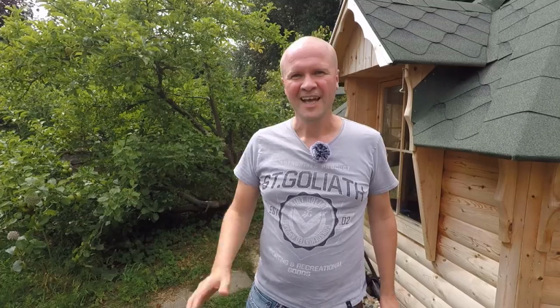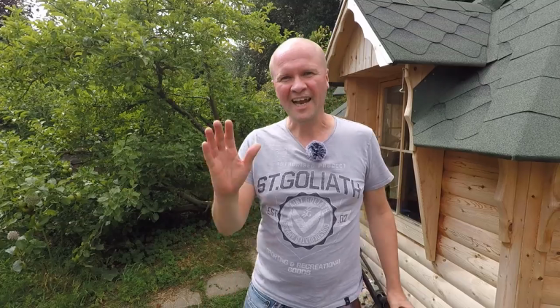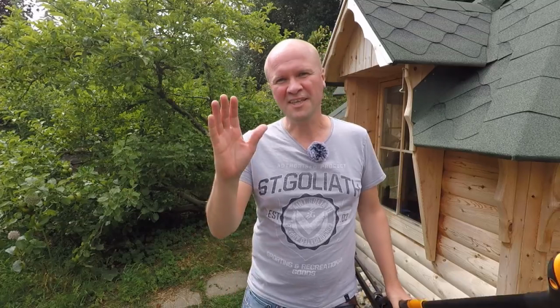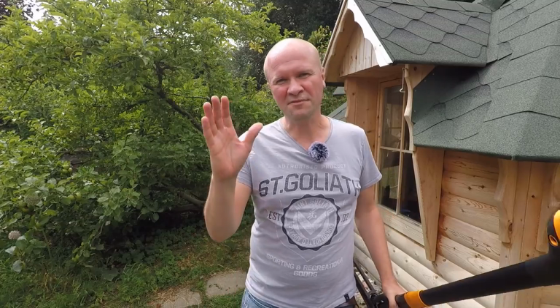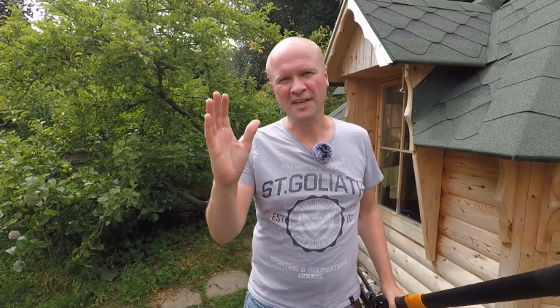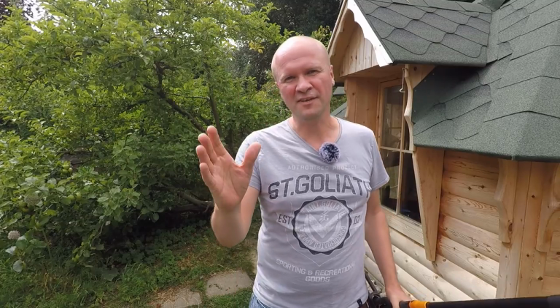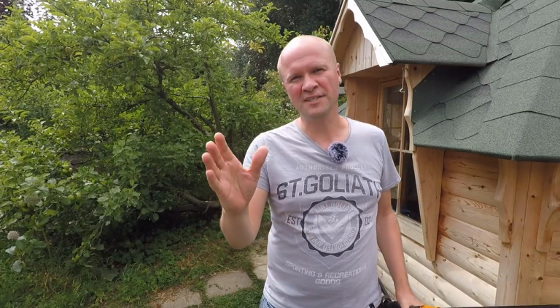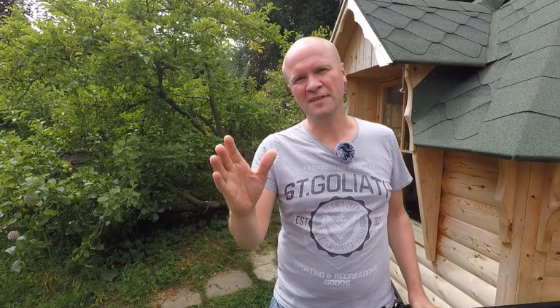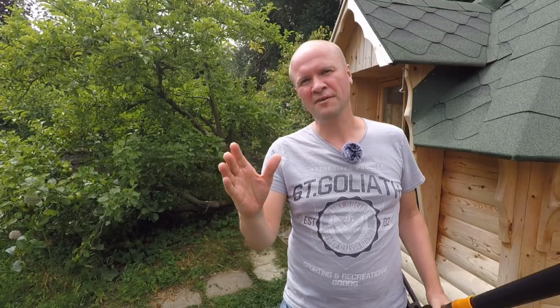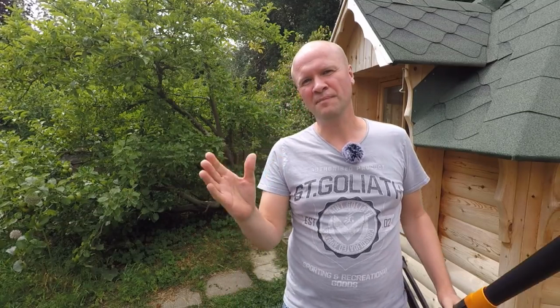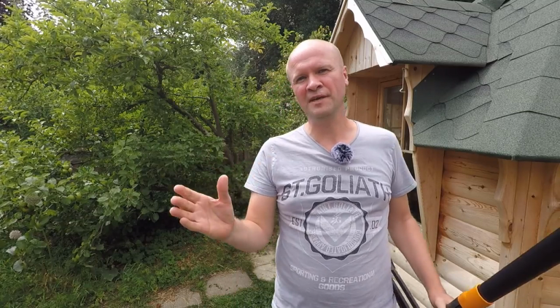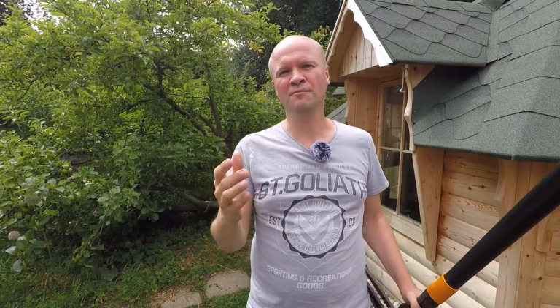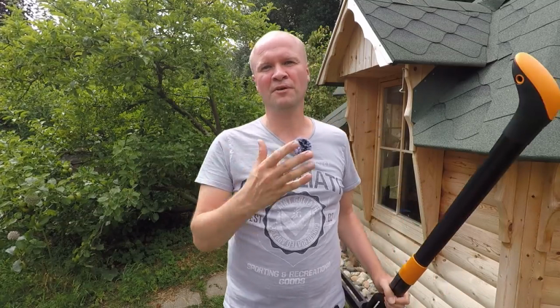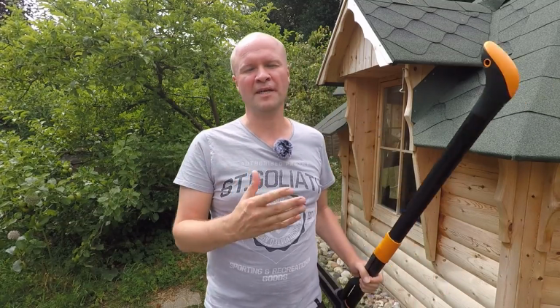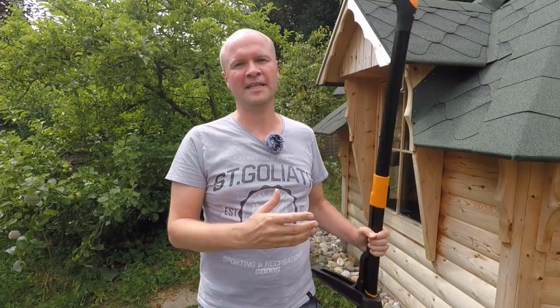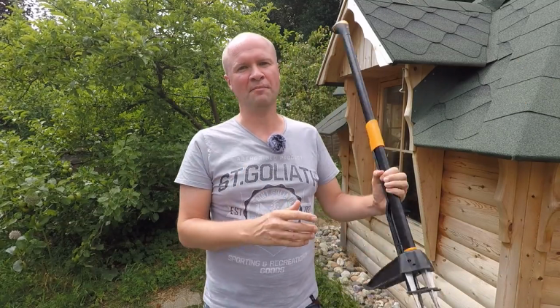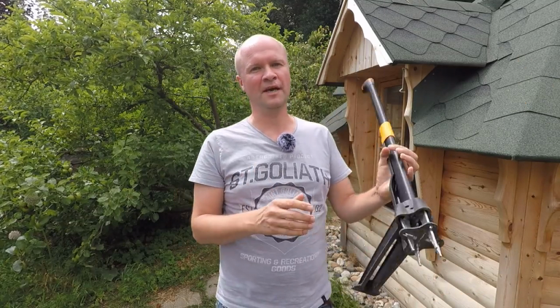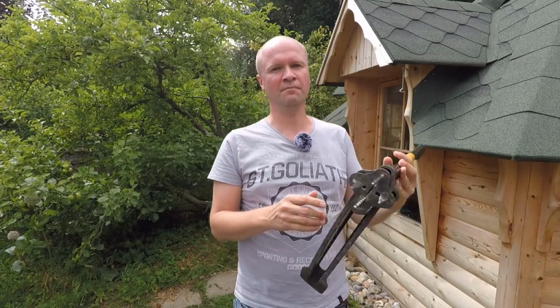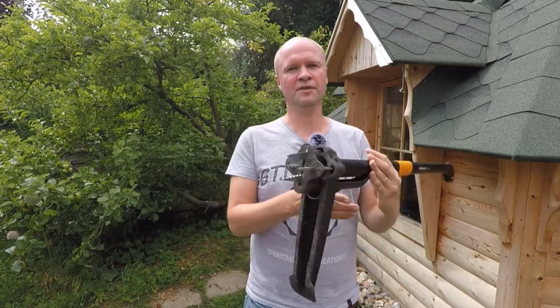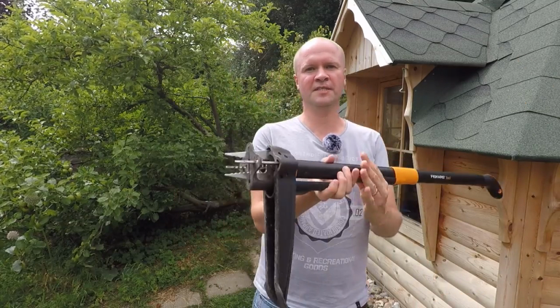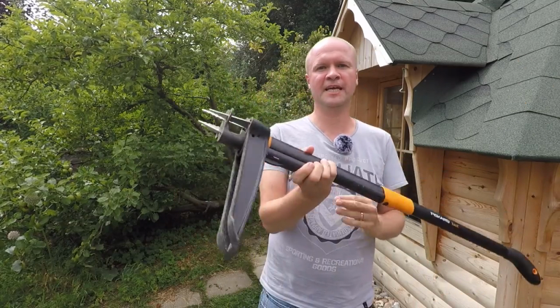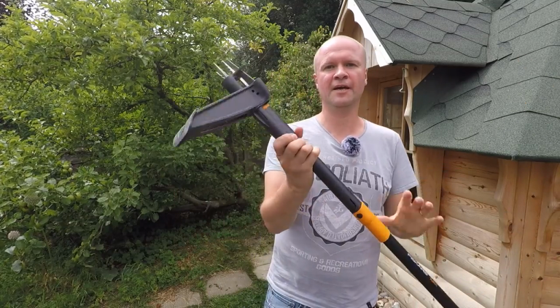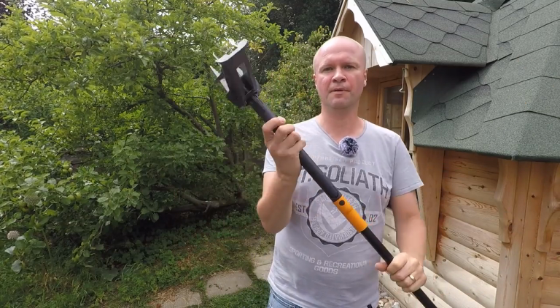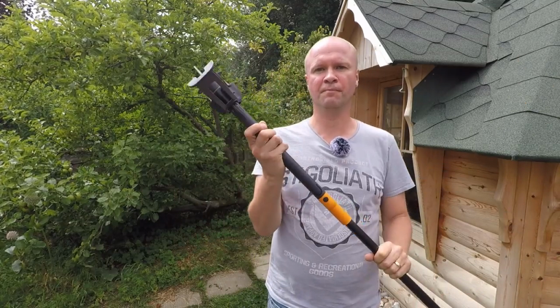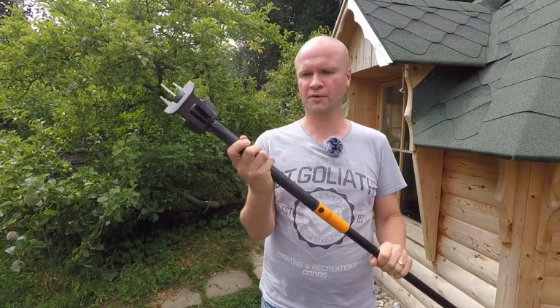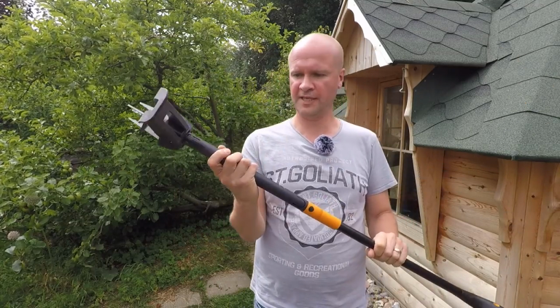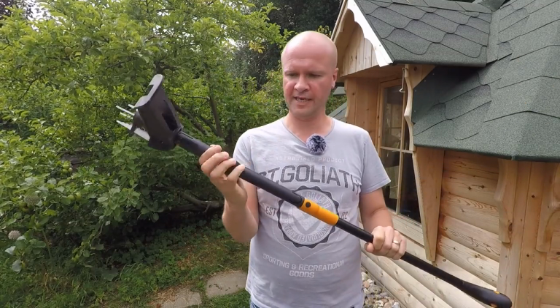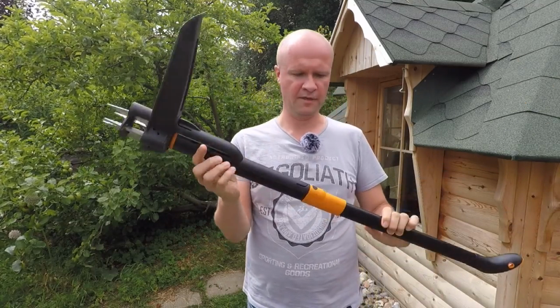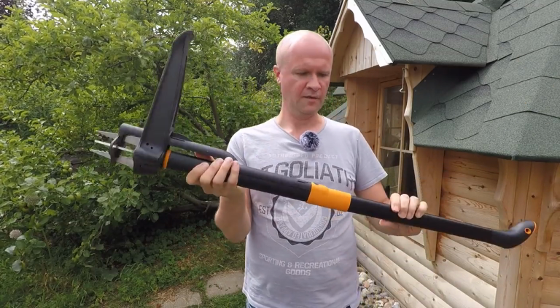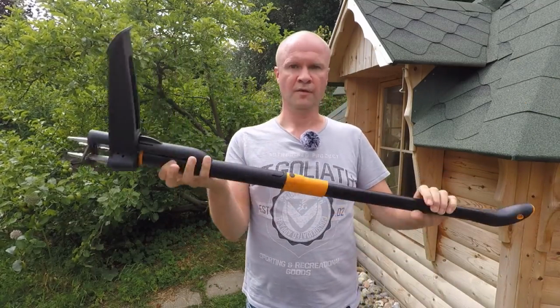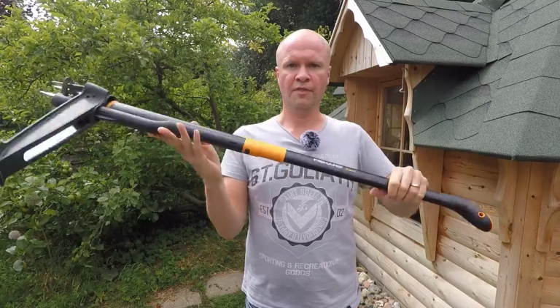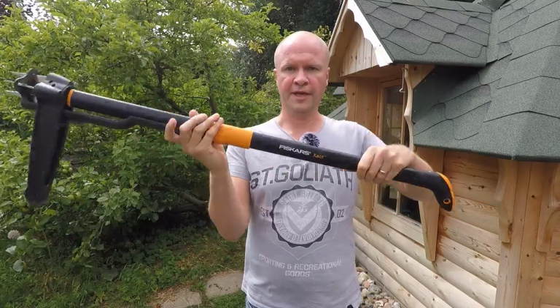Hello, thanks for clicking on this video. I'm Neil. Welcome back to the Happy Hut because today I'm unboxing this.